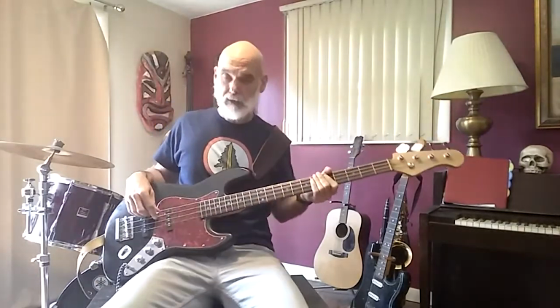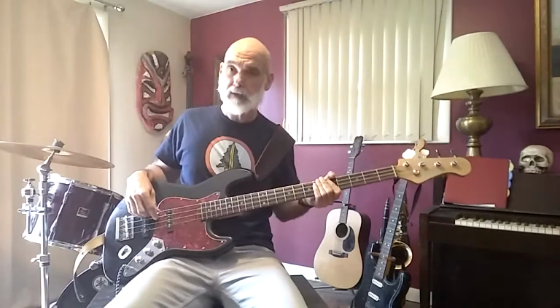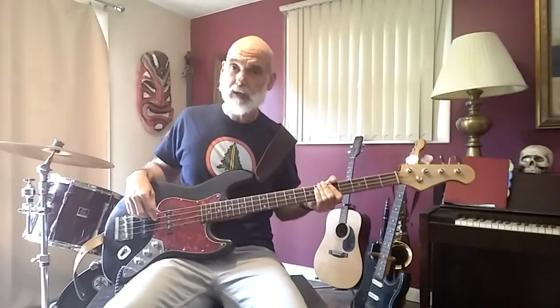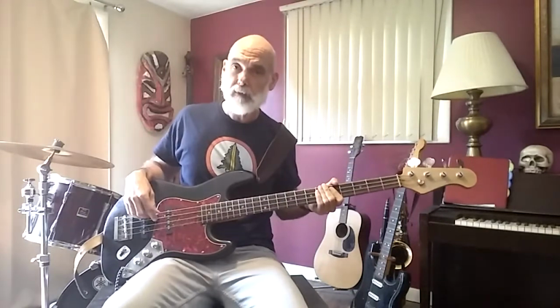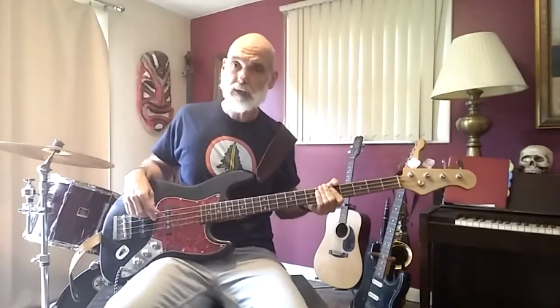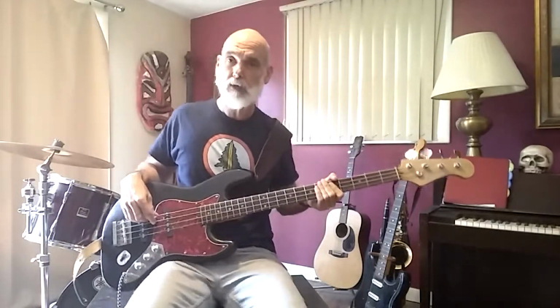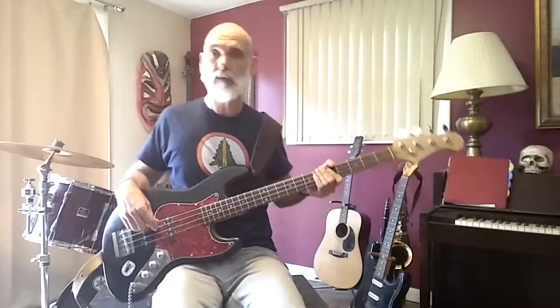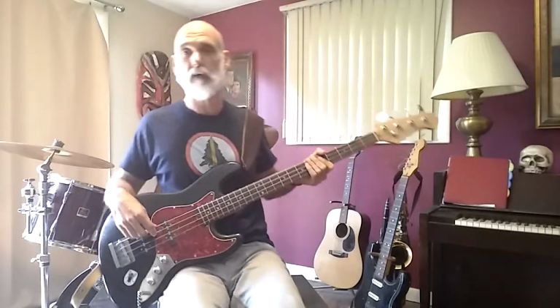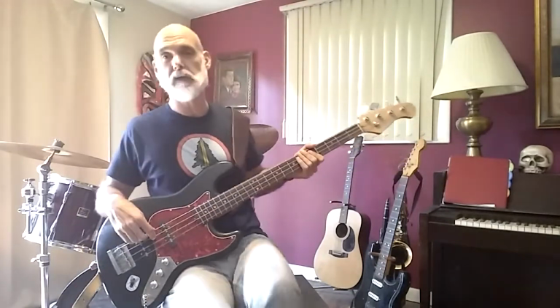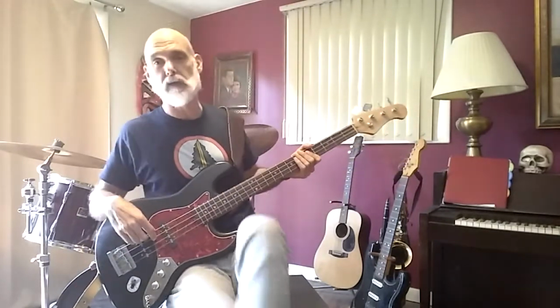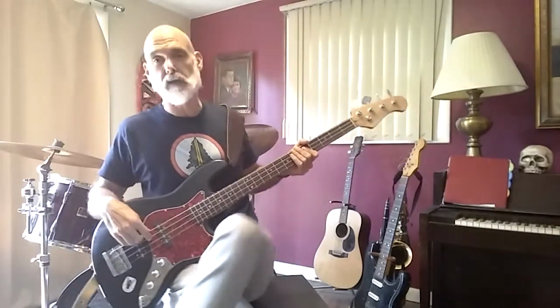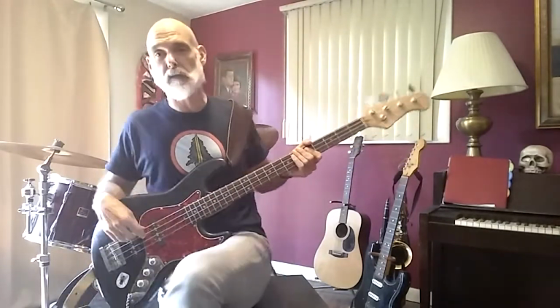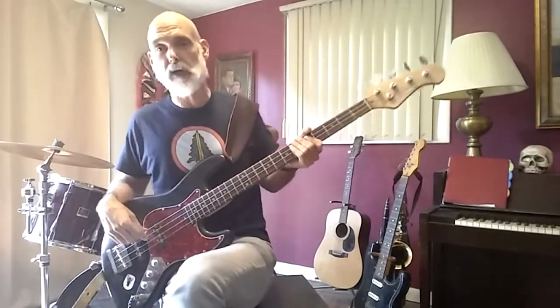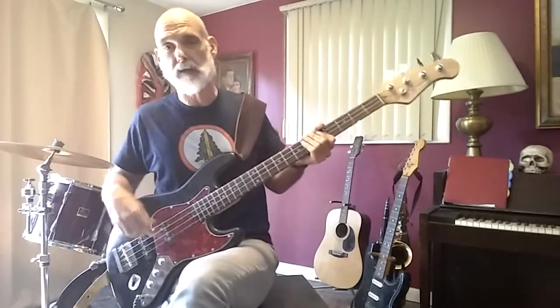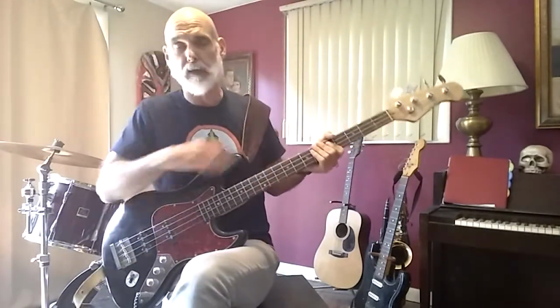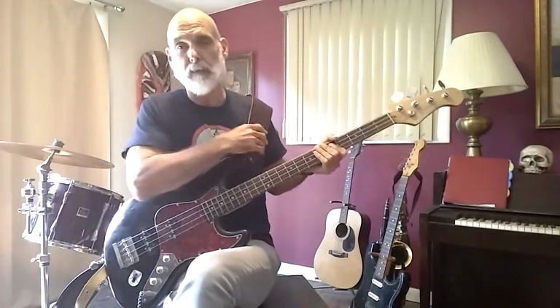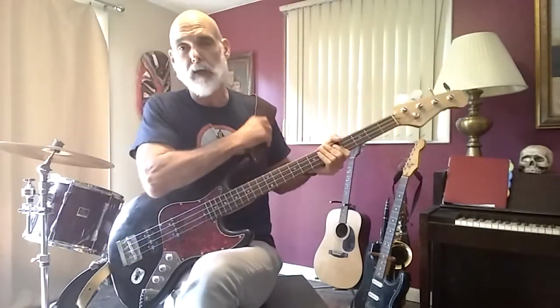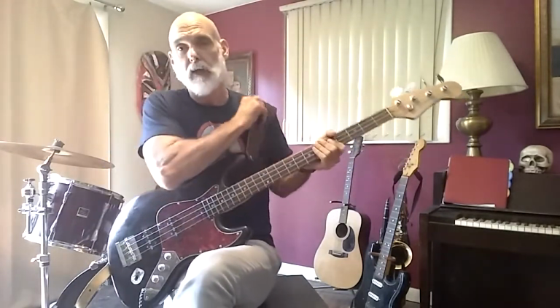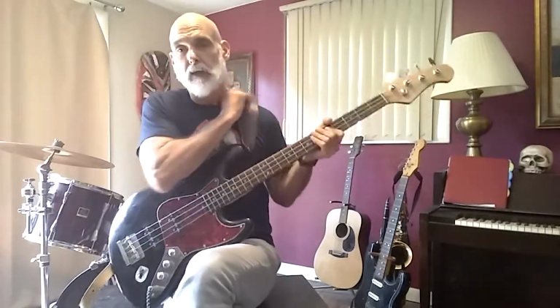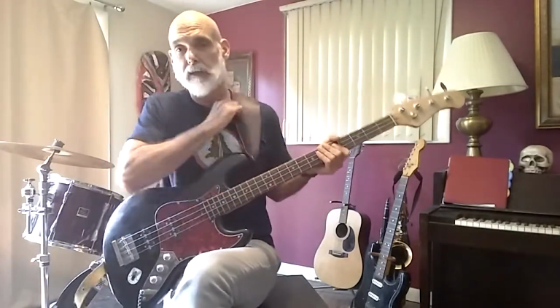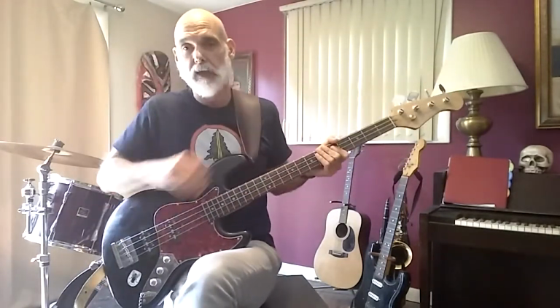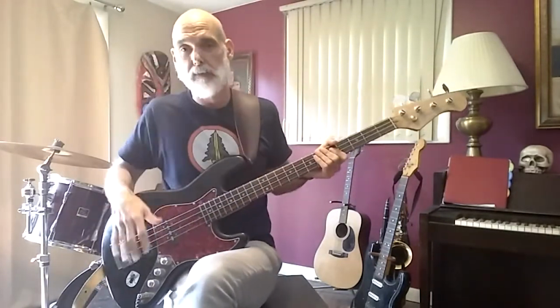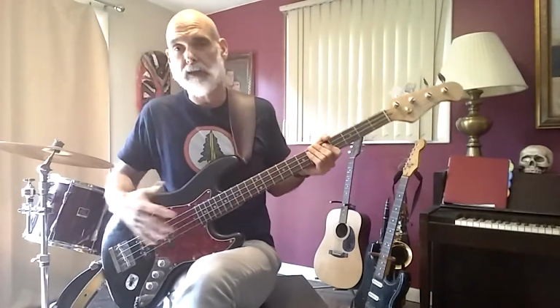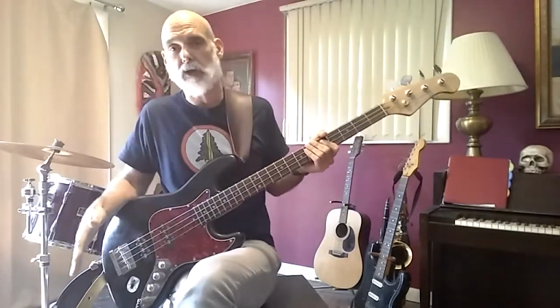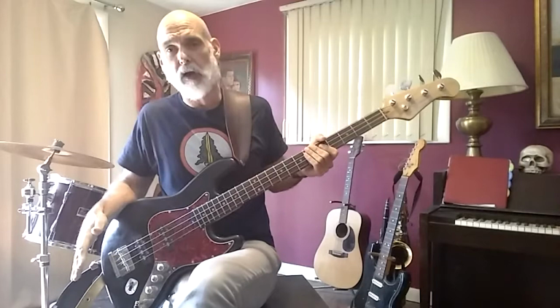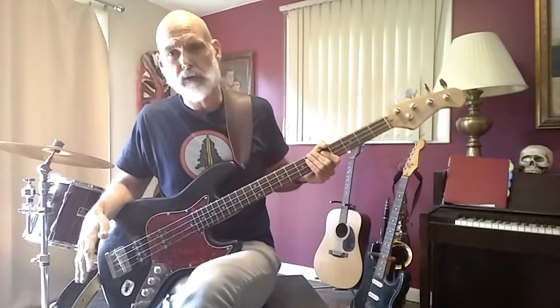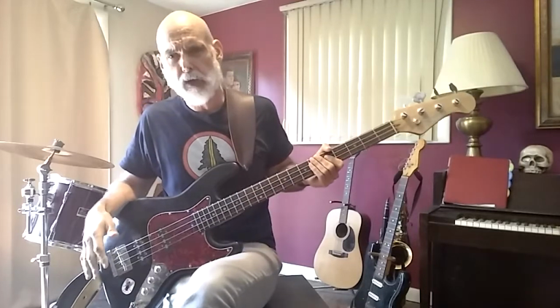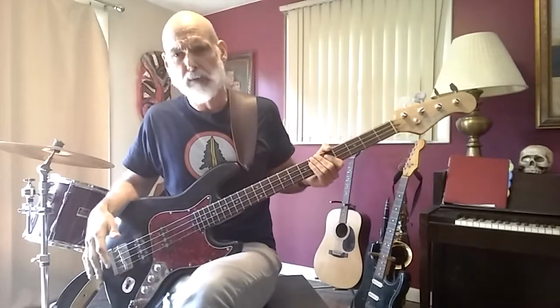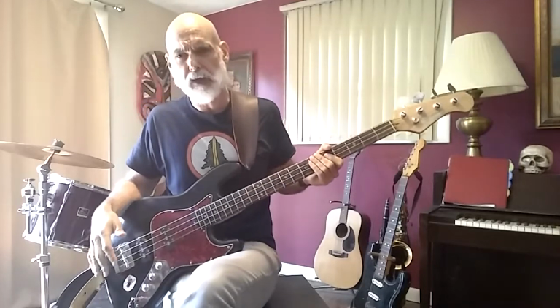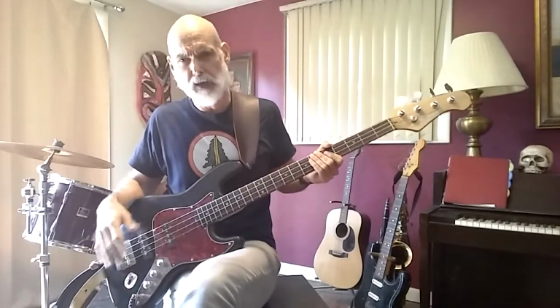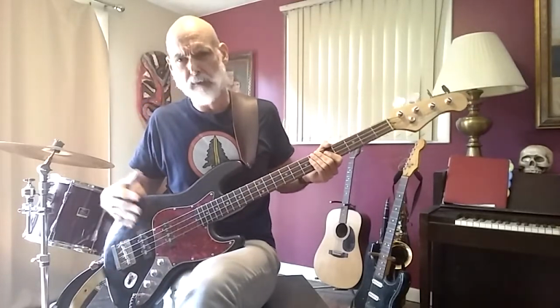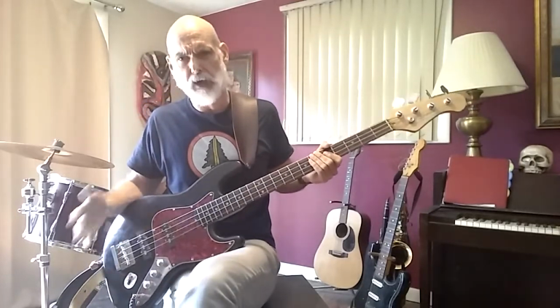Nothing calms the soul more than a little bongzilla. This is a bass guitar. This is what I play to calm down.